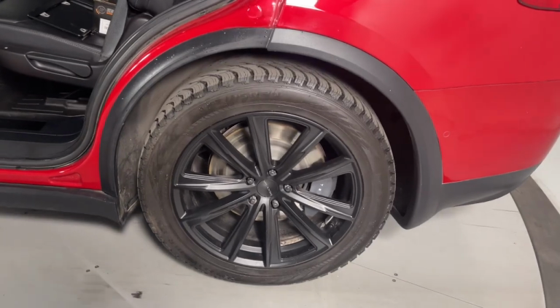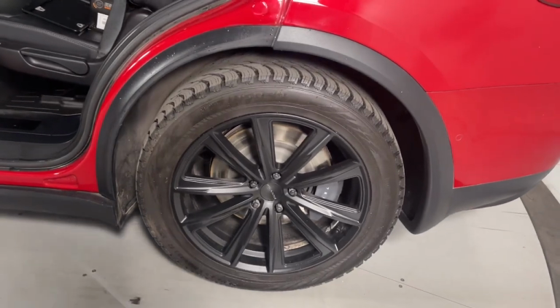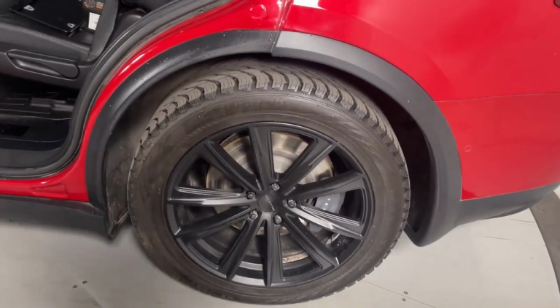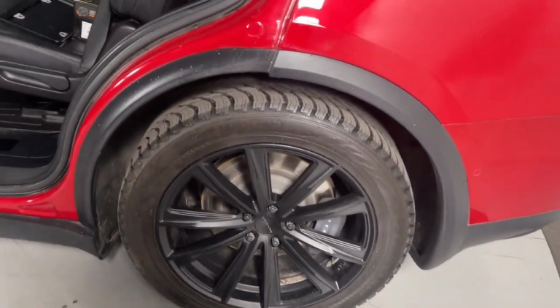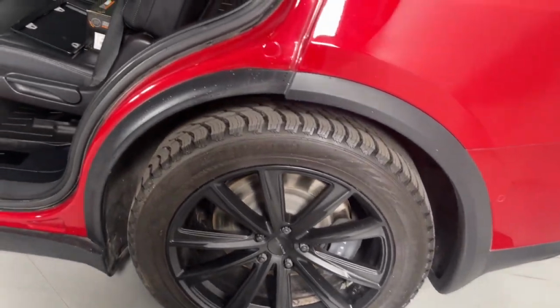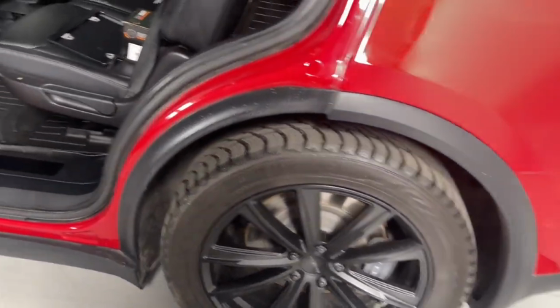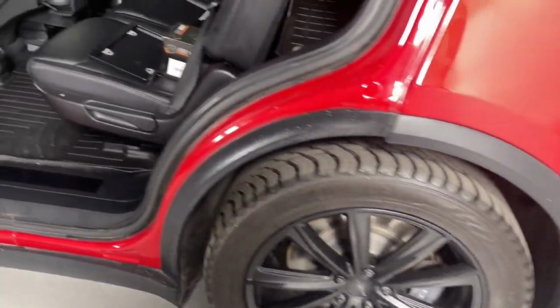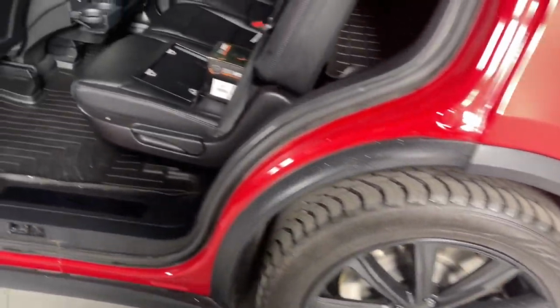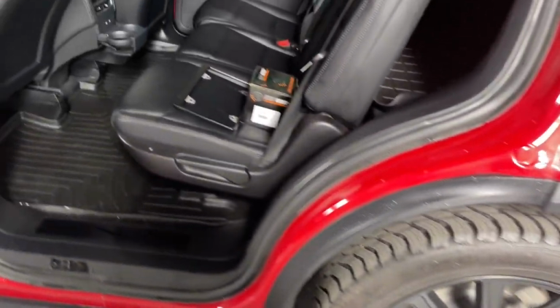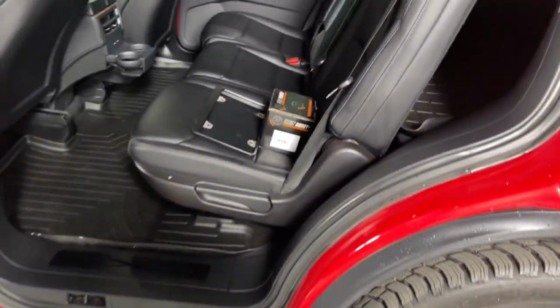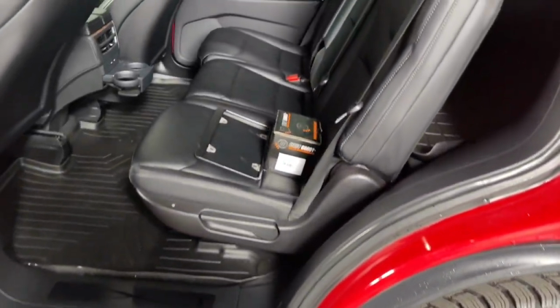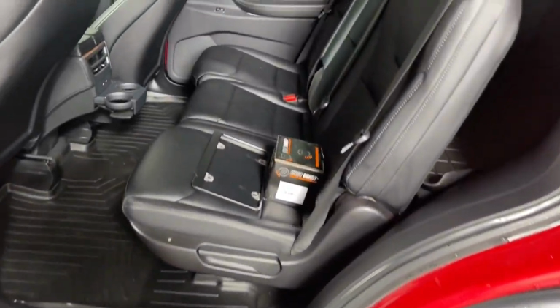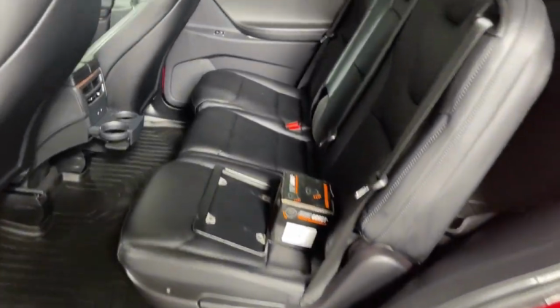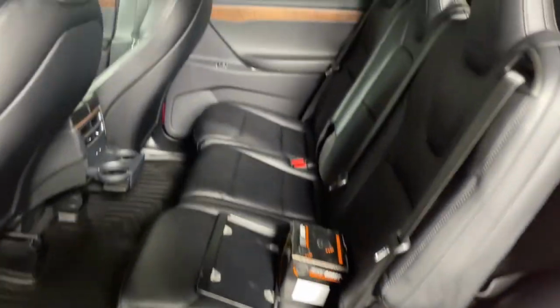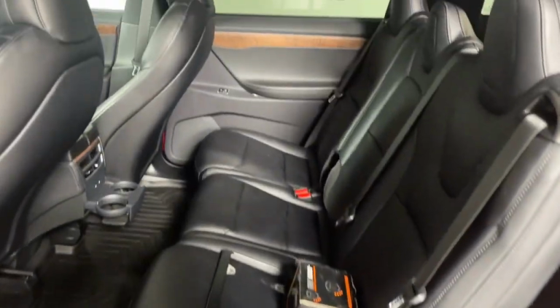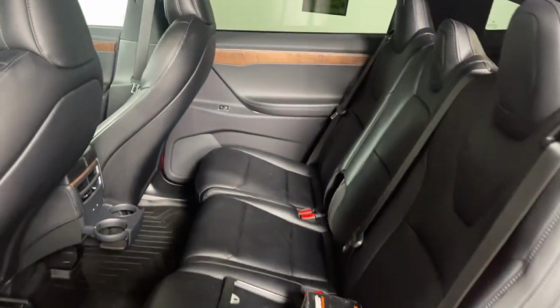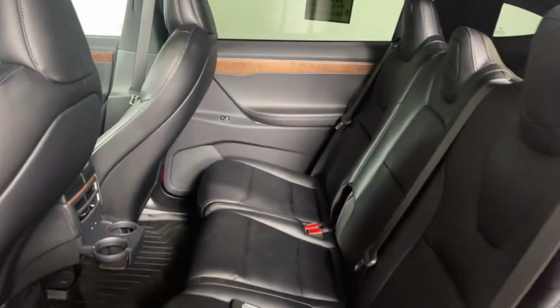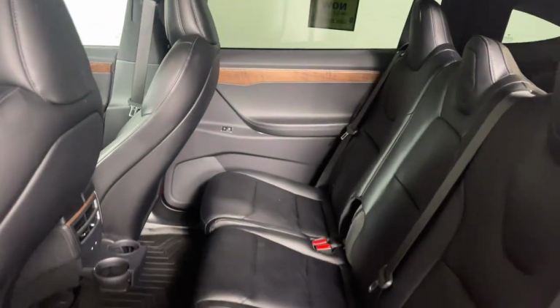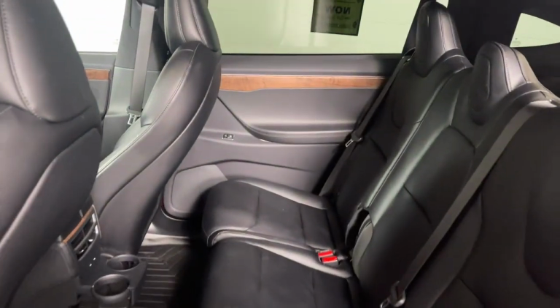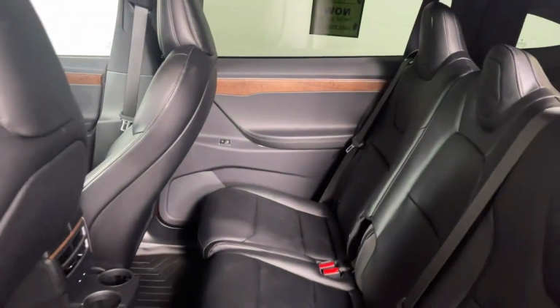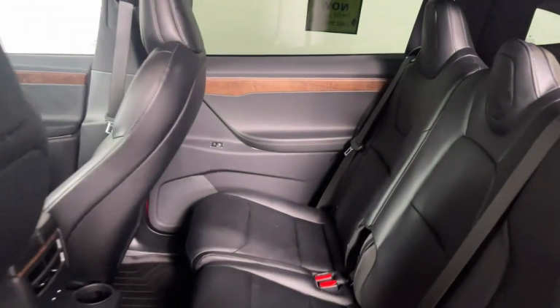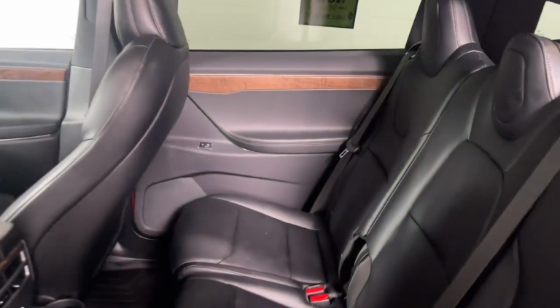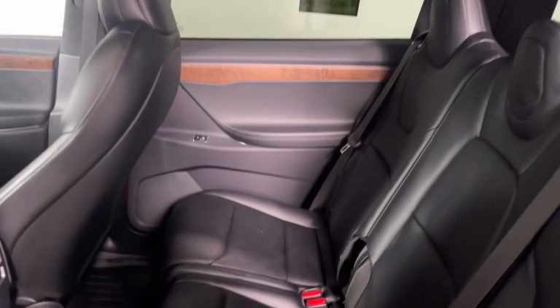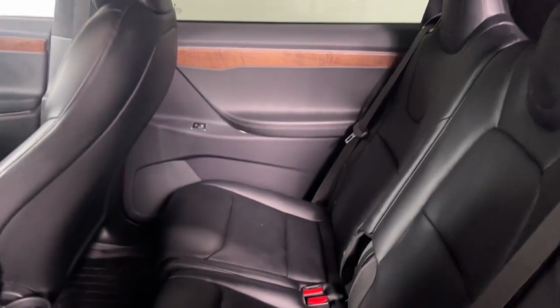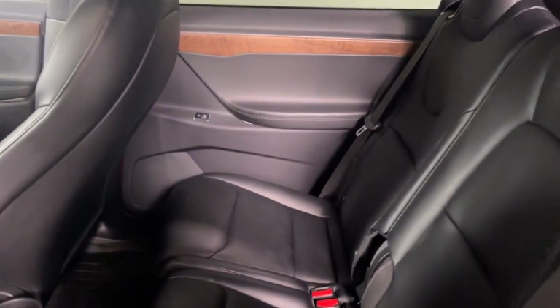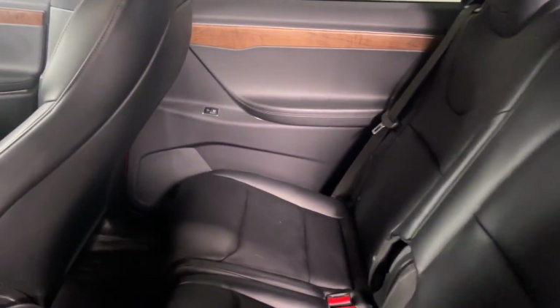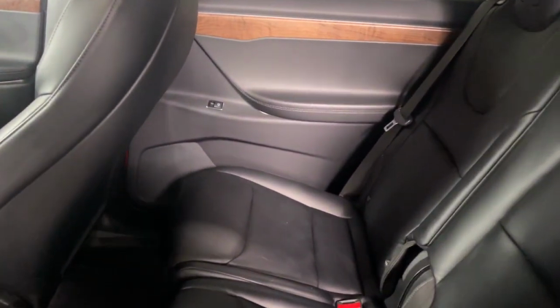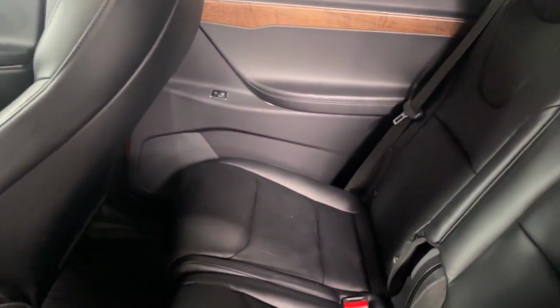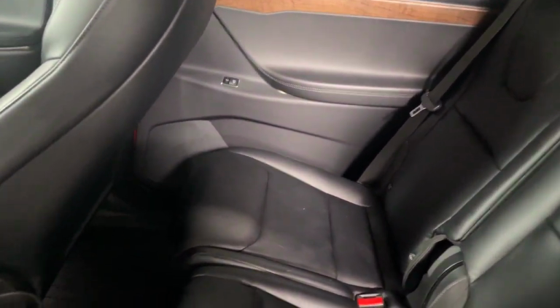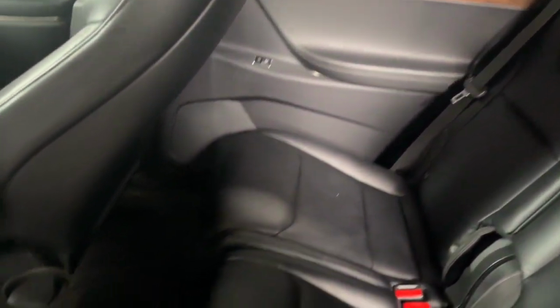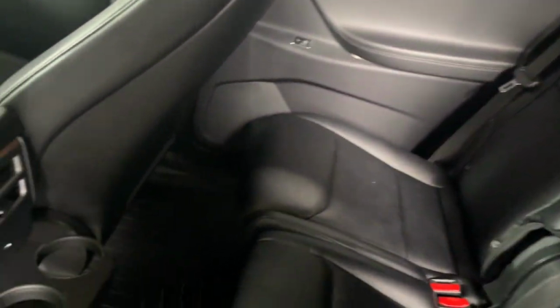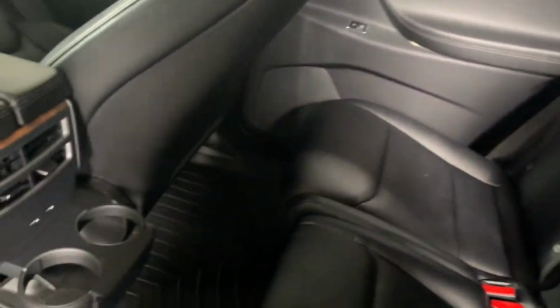Move forward with confidence in this innovative Model X. Come in for a test drive. Our team will make it the best part of your day.